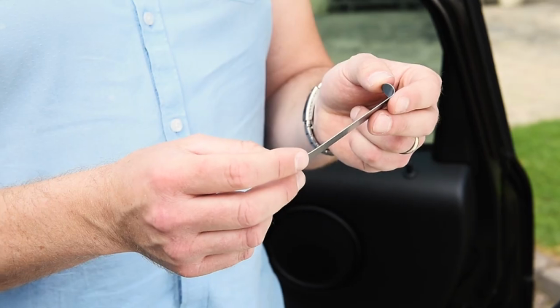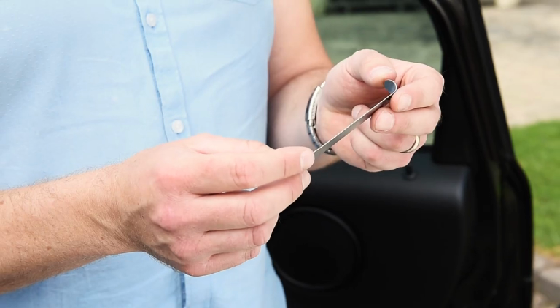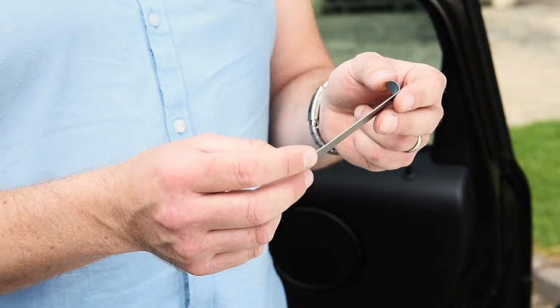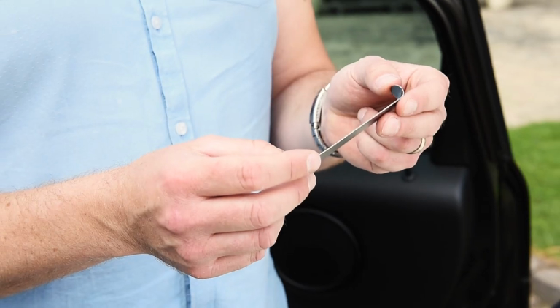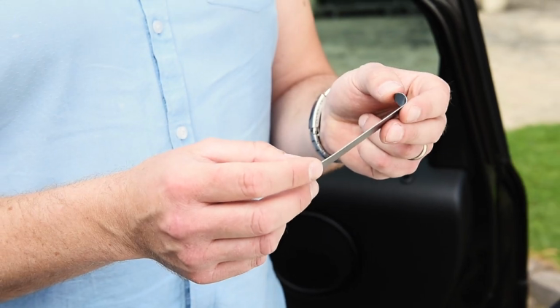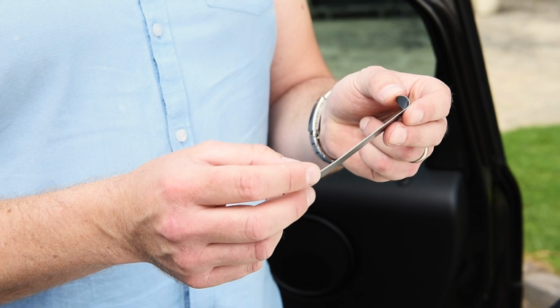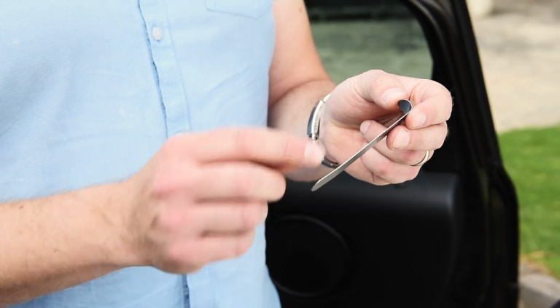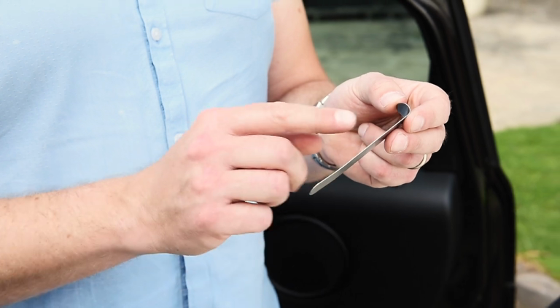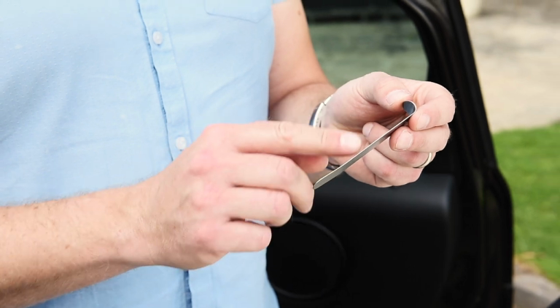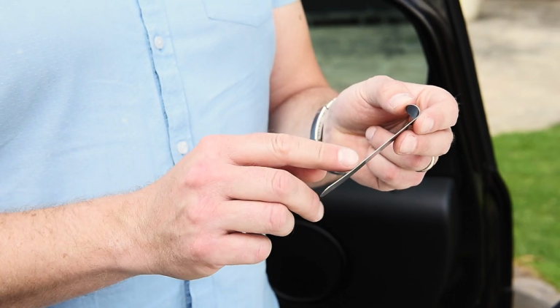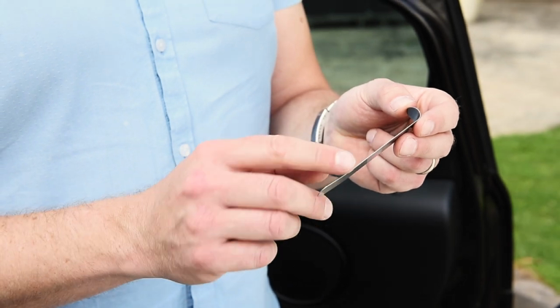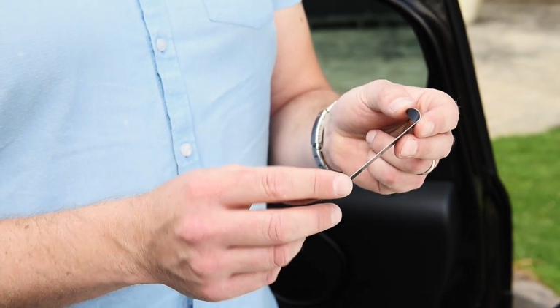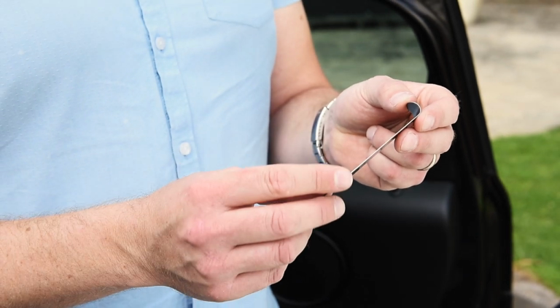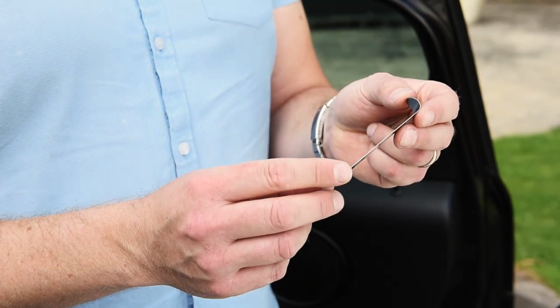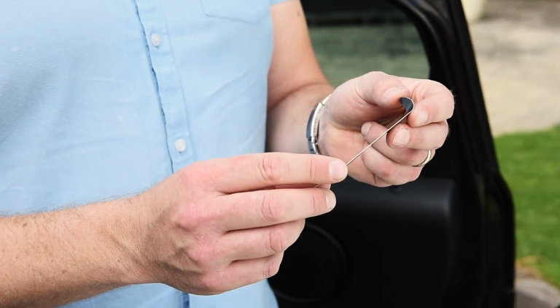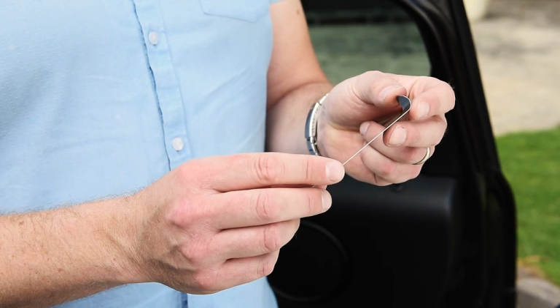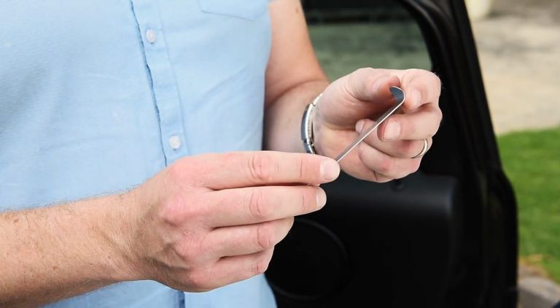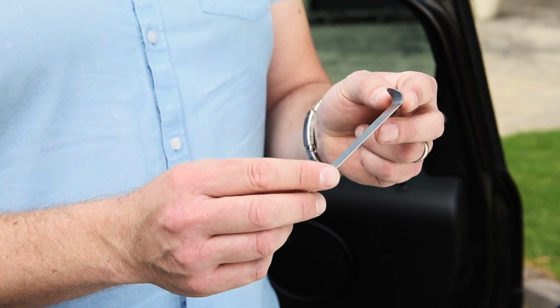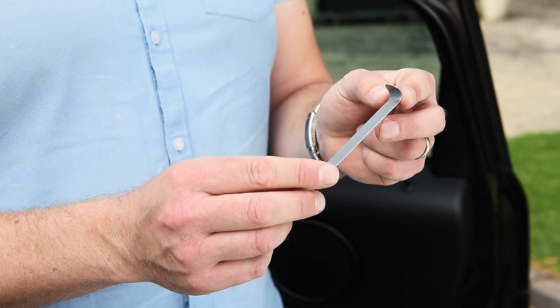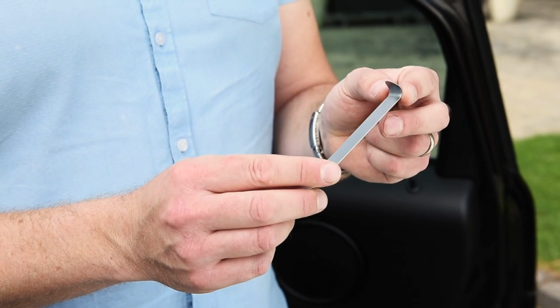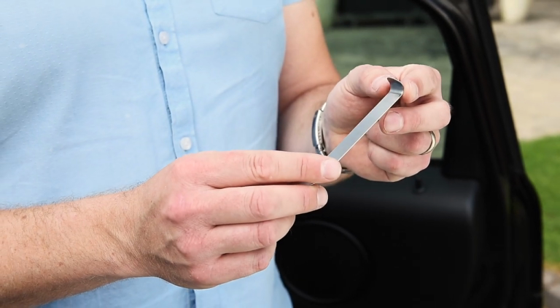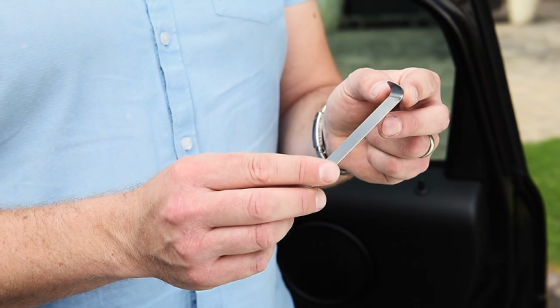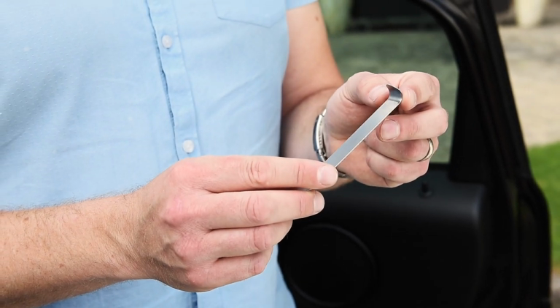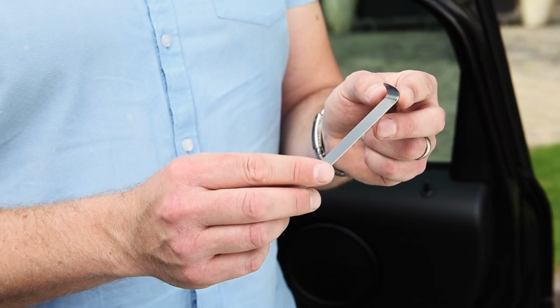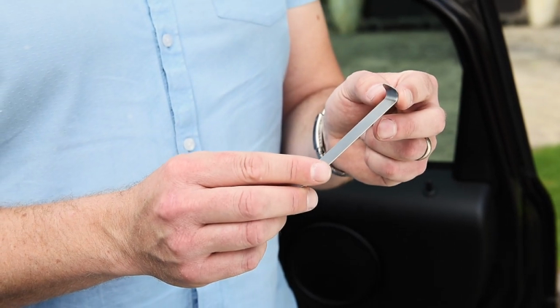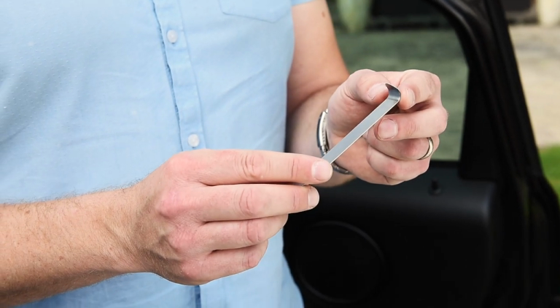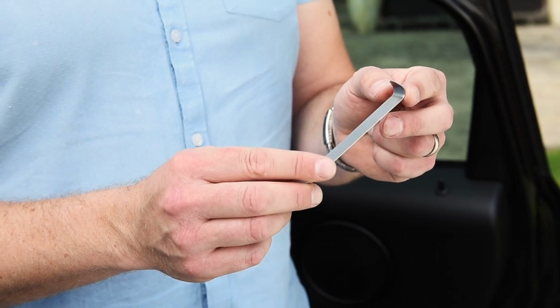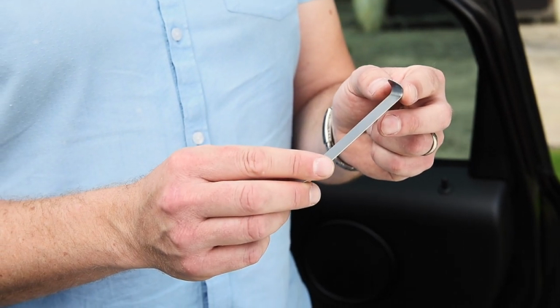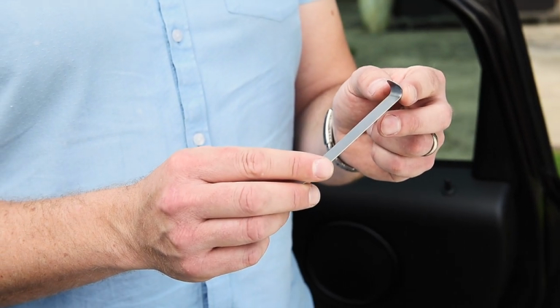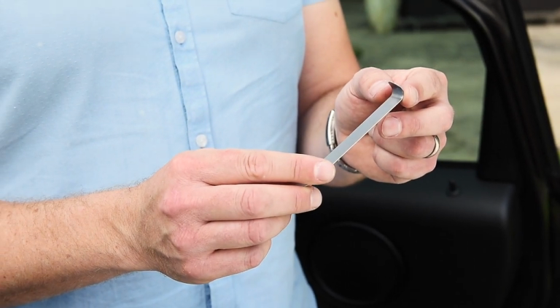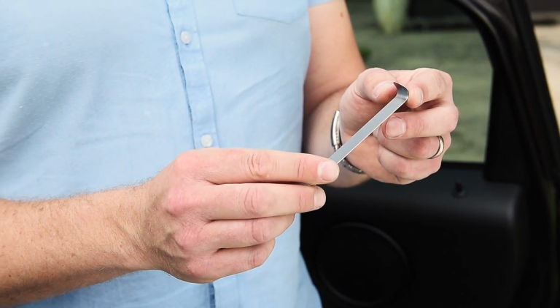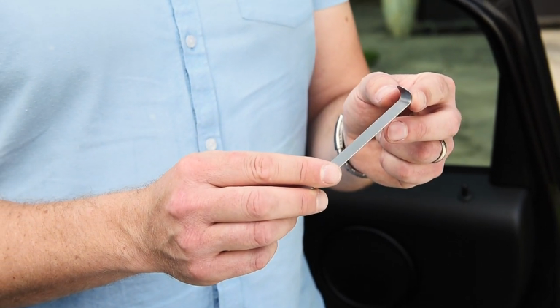In your kit you'll find this trim tool, and this allows you to safely pull back the door rubber without damaging the paint.